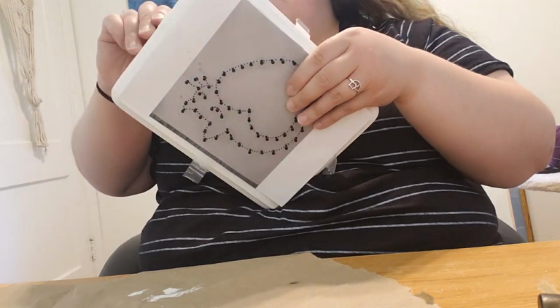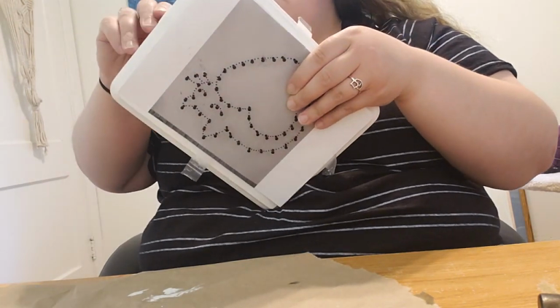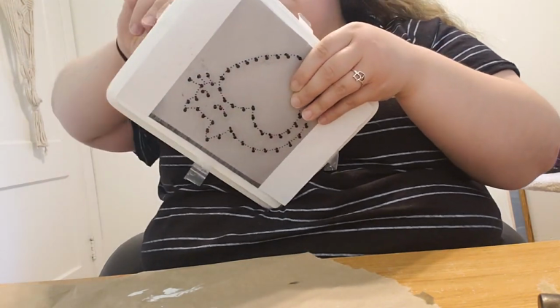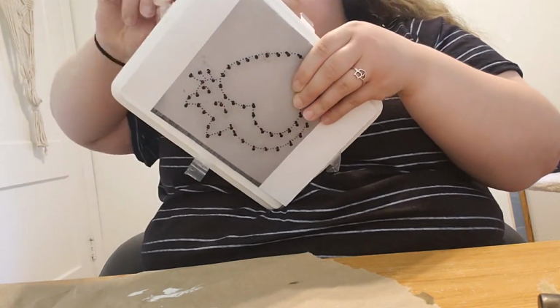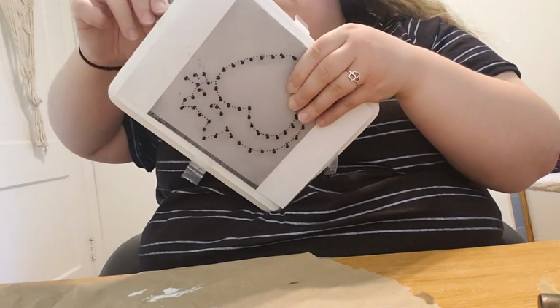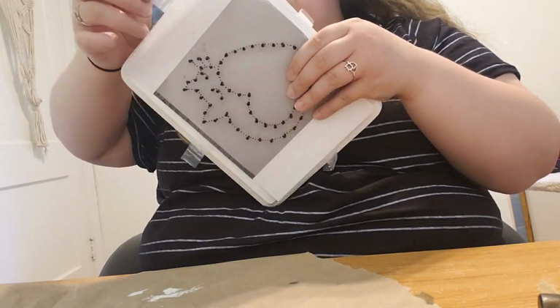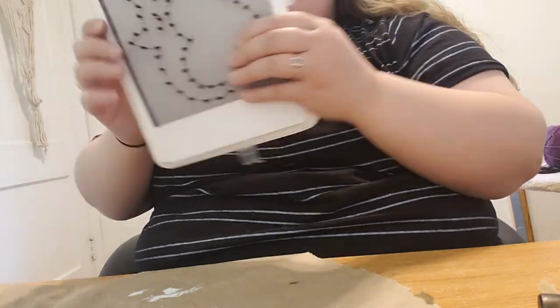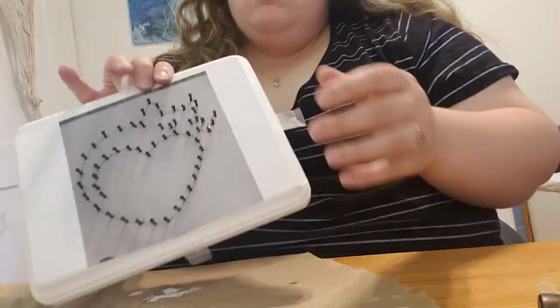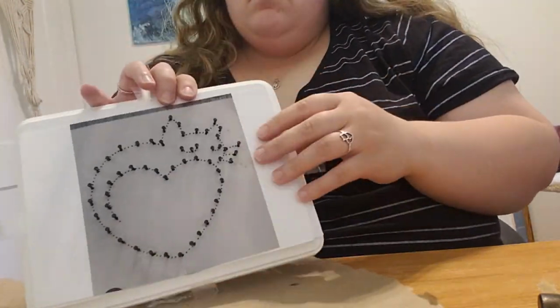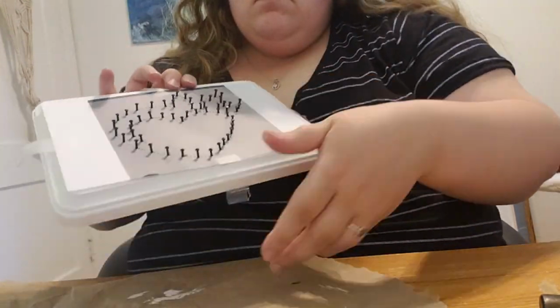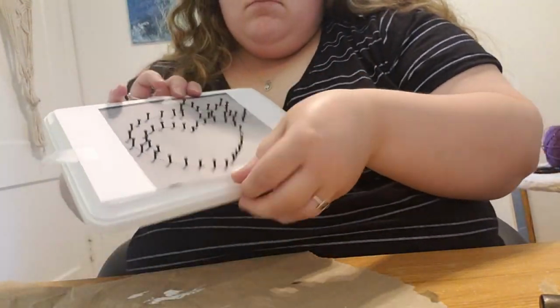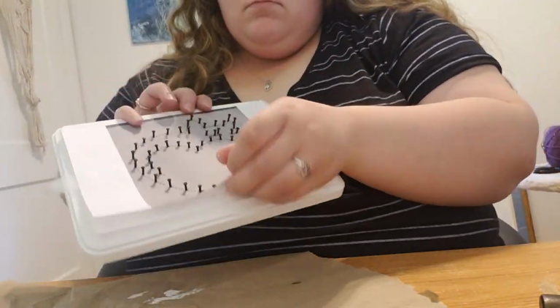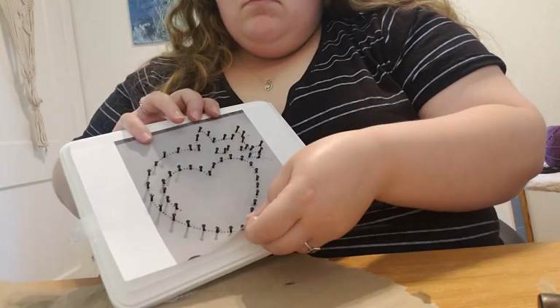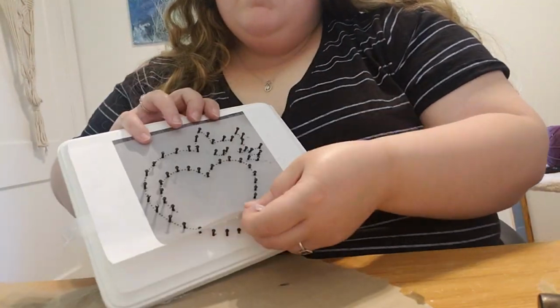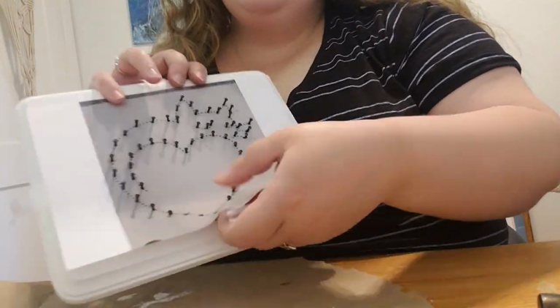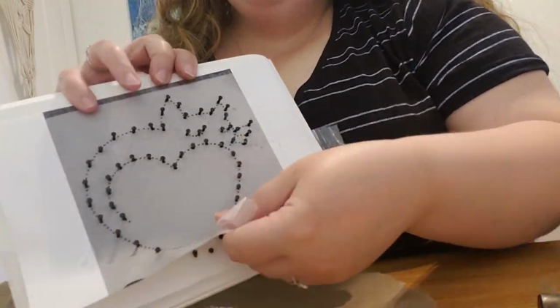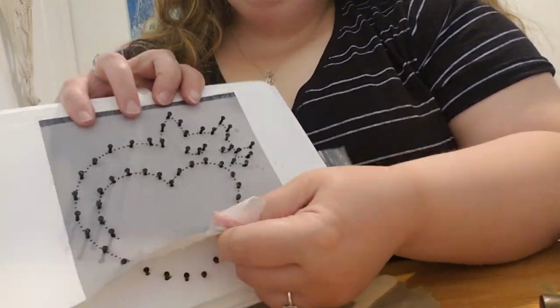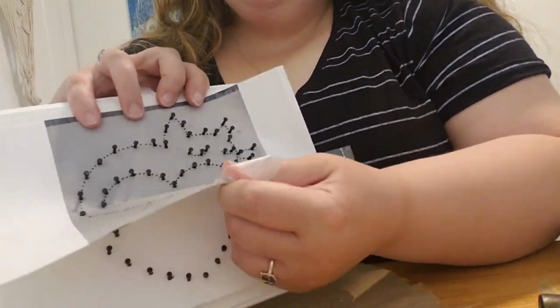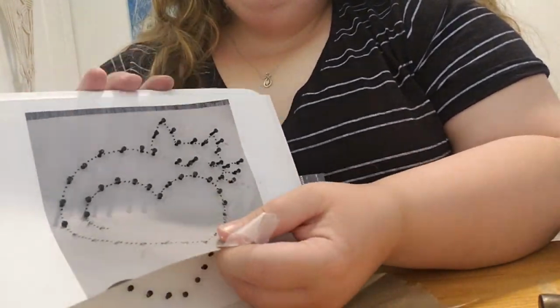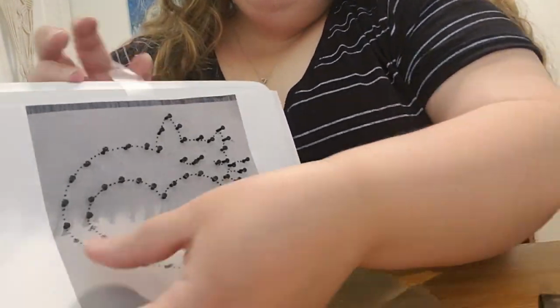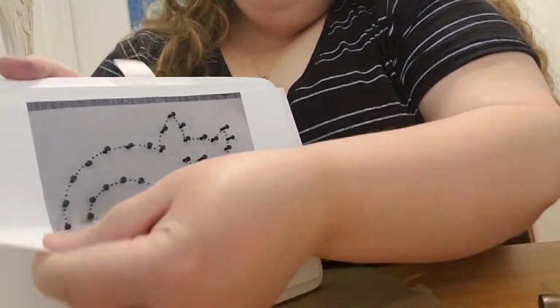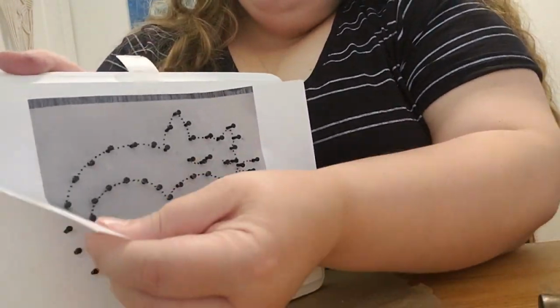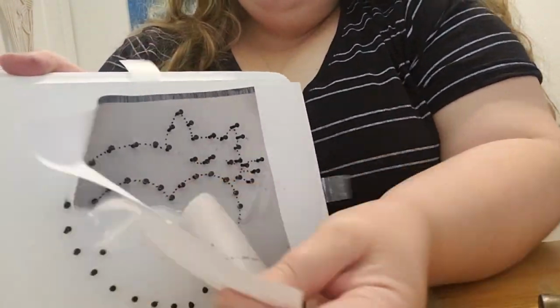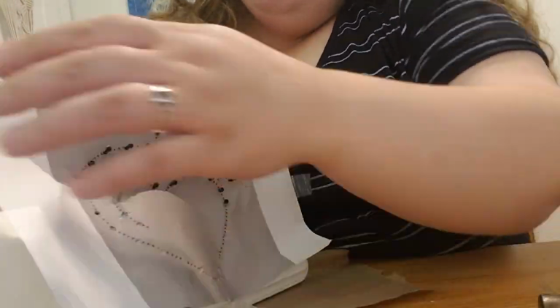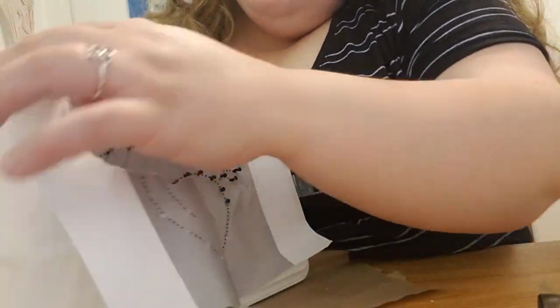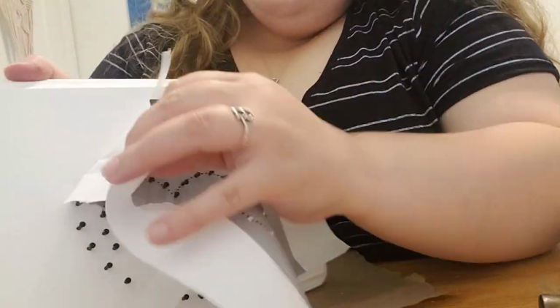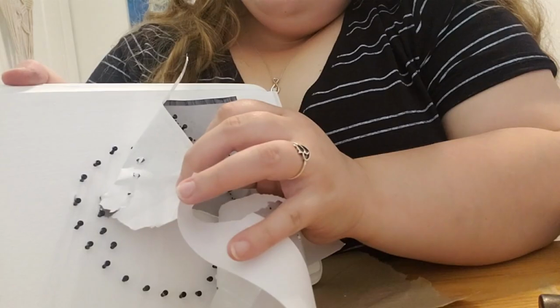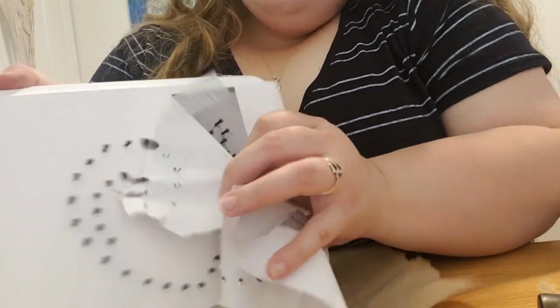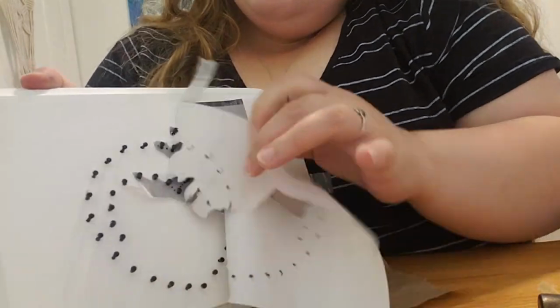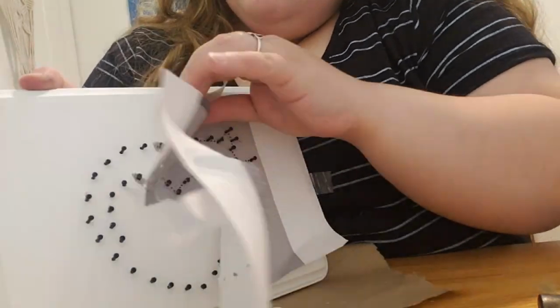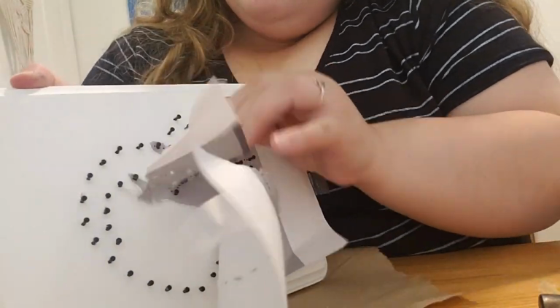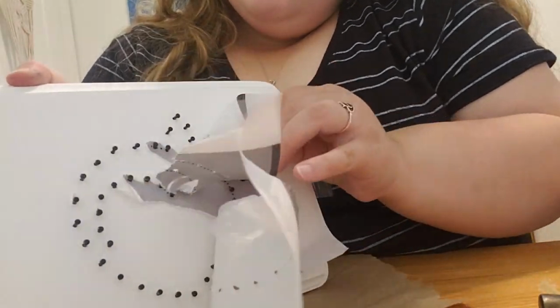It should come off pretty cleanly, but if not, you can take a pair of tweezers to get the stray pieces of paper.